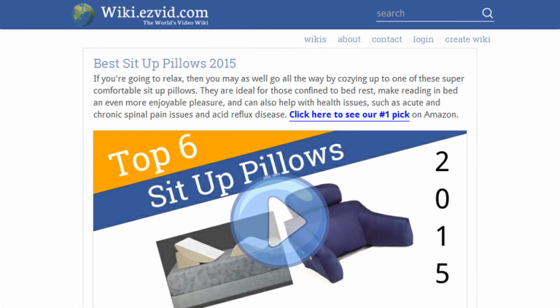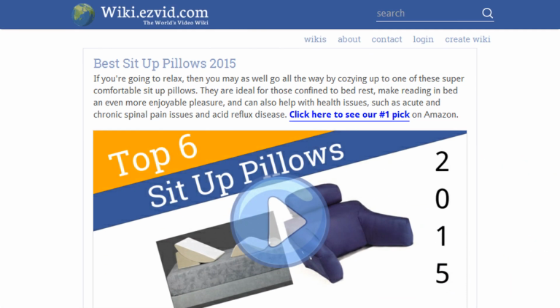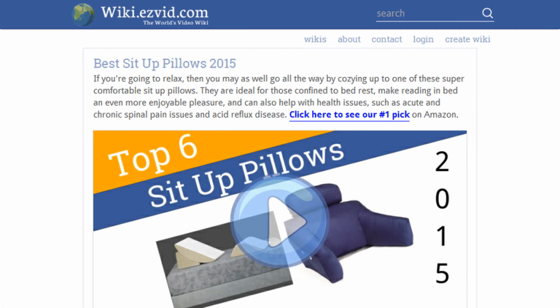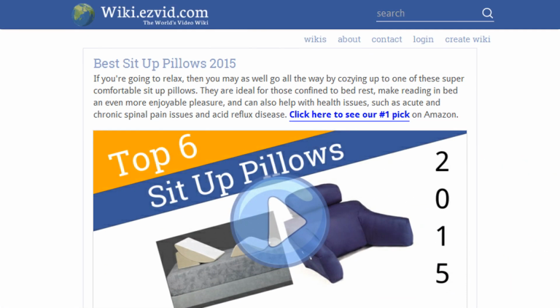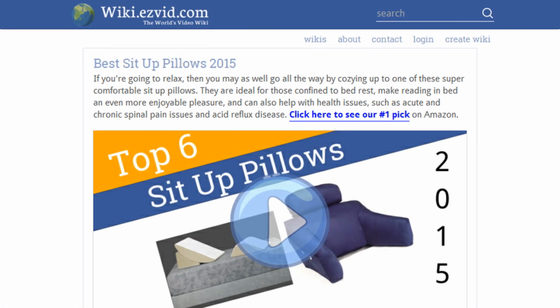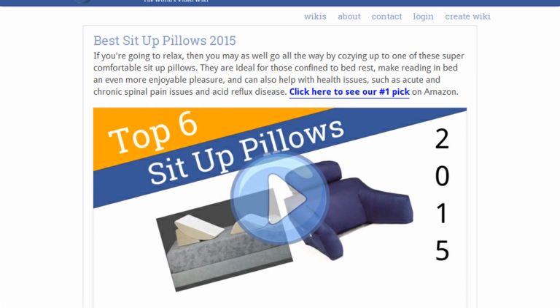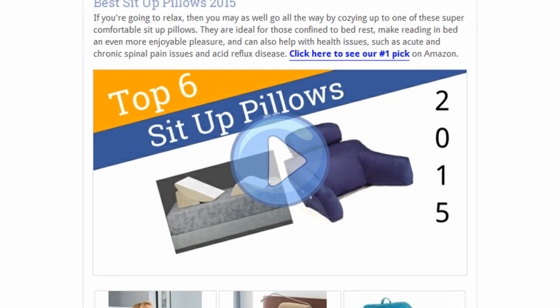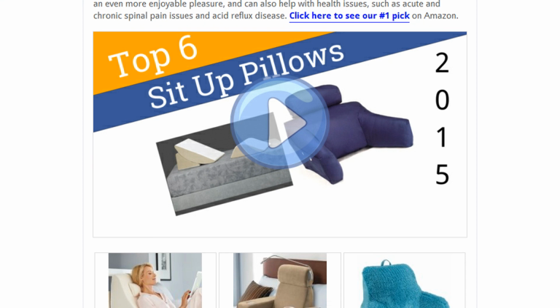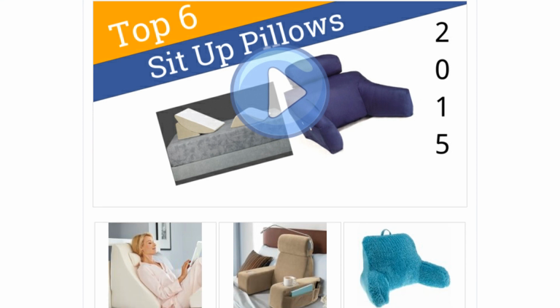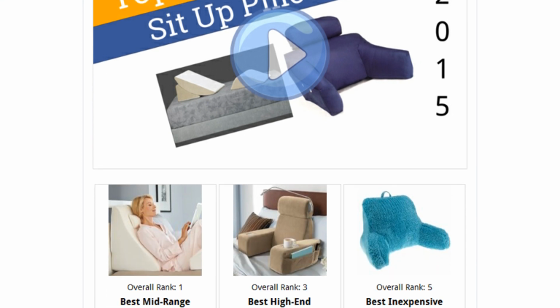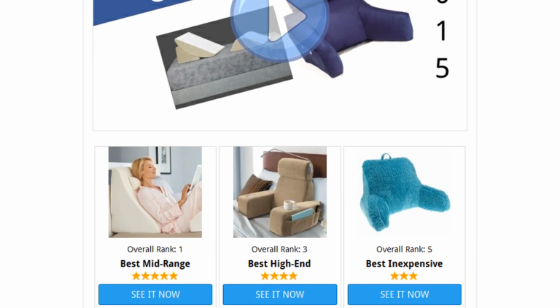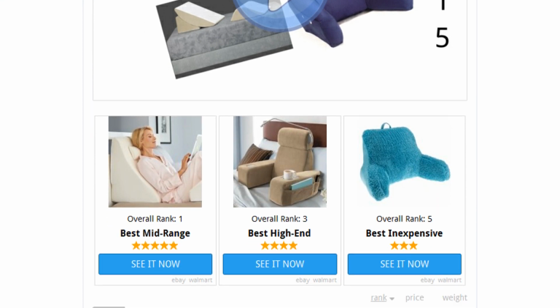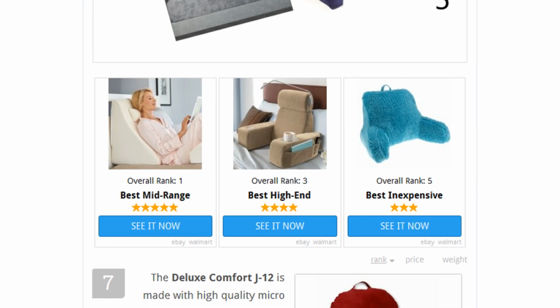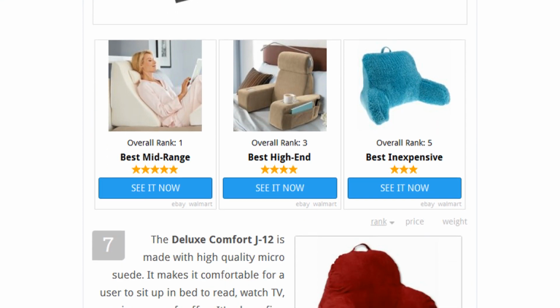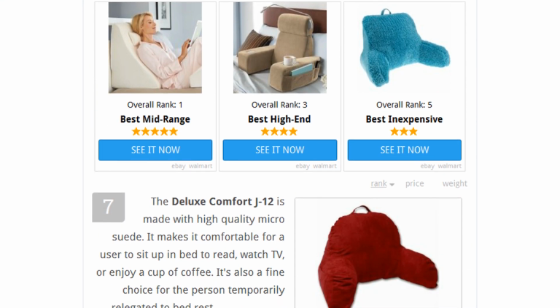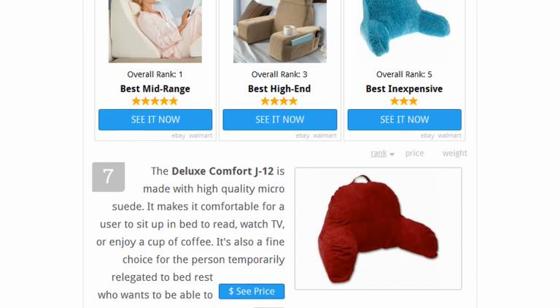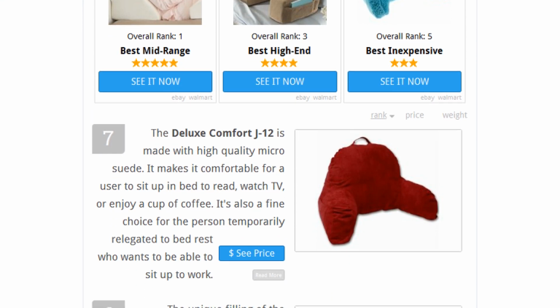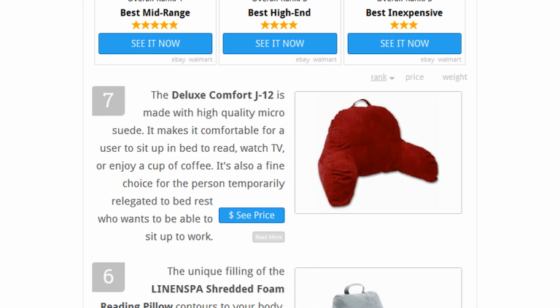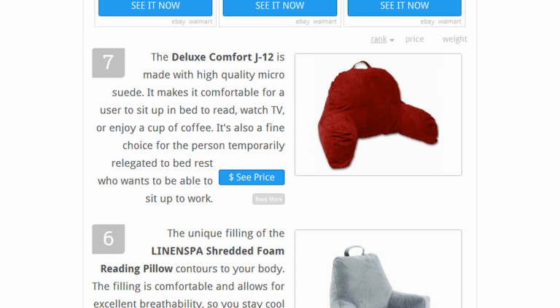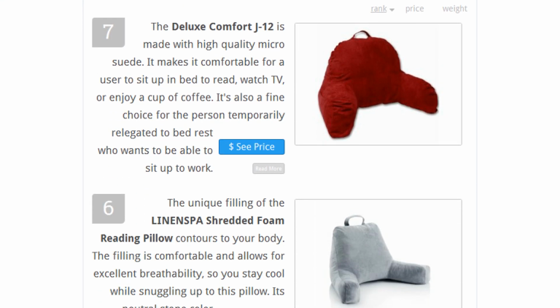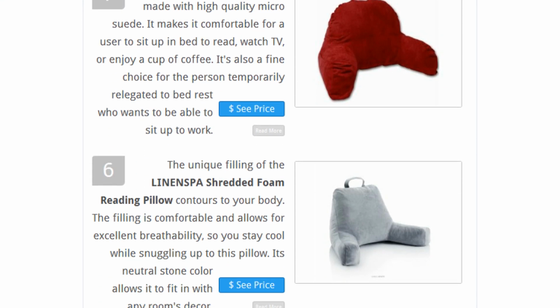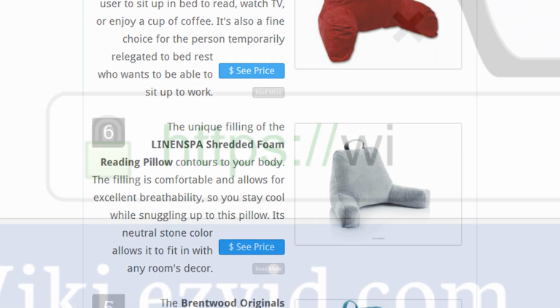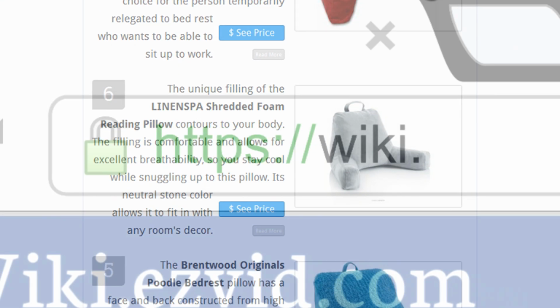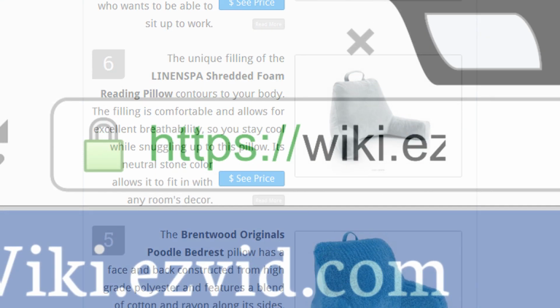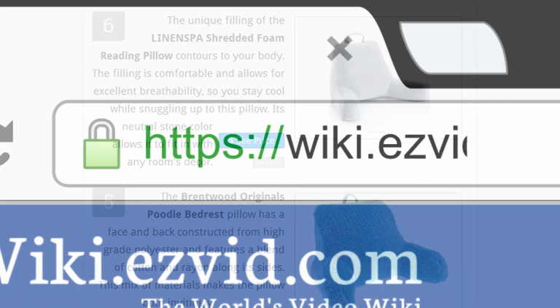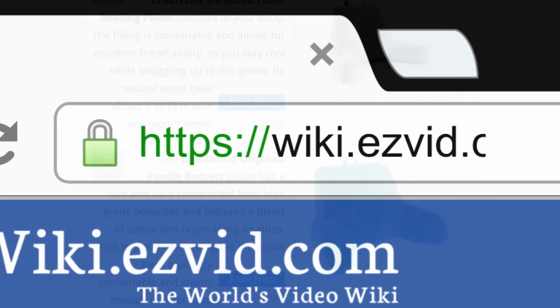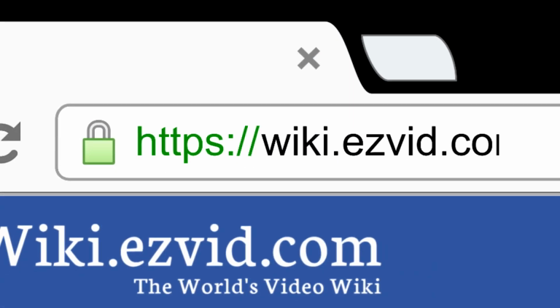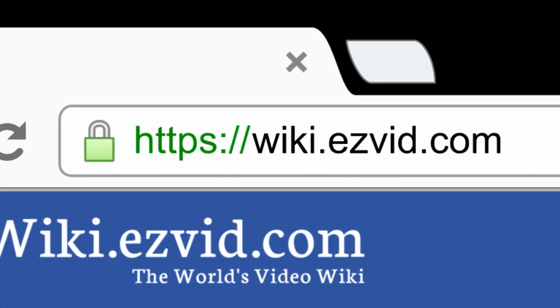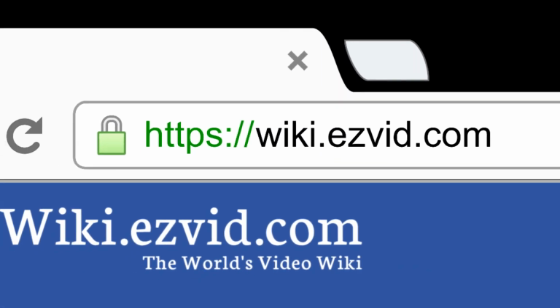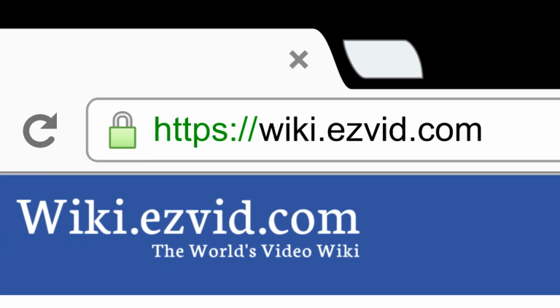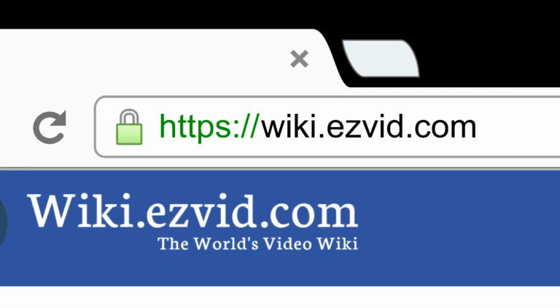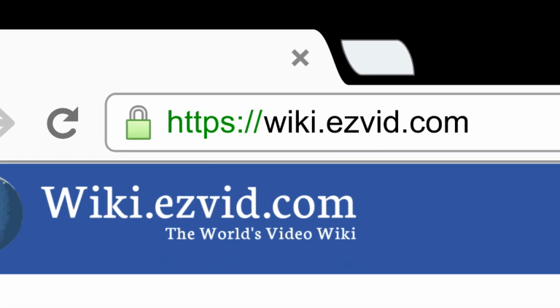To see all this stuff, go to wiki.easyvid.com and search for sit-up pillows or click beneath this video.